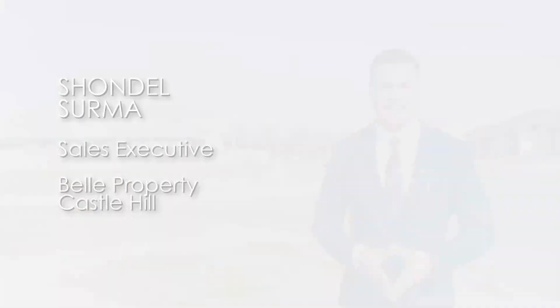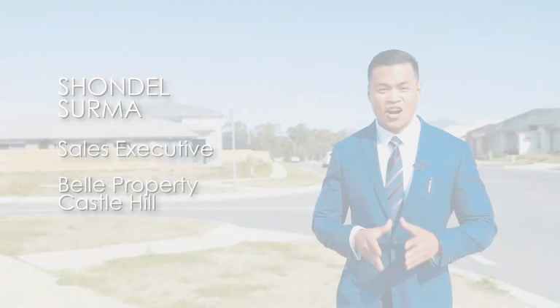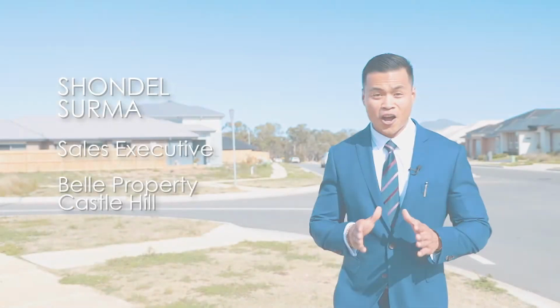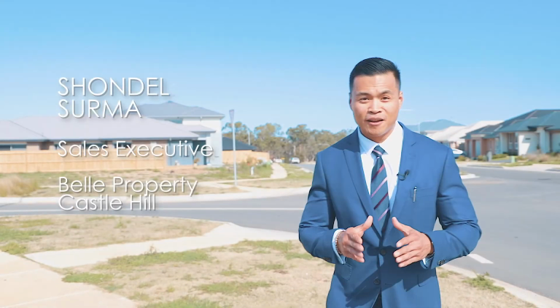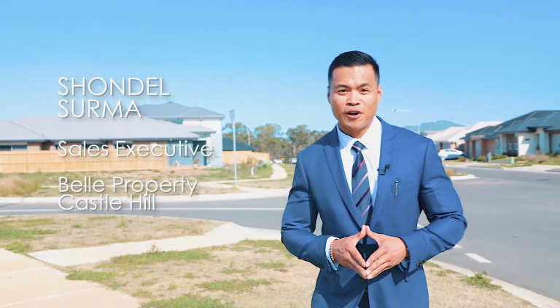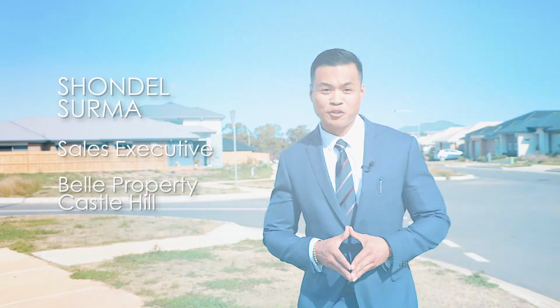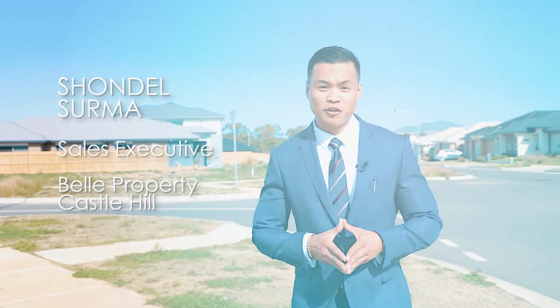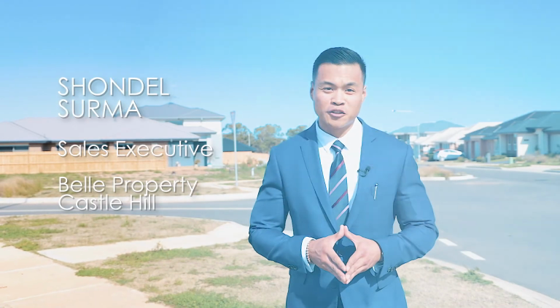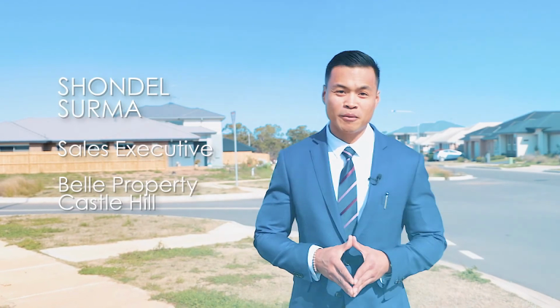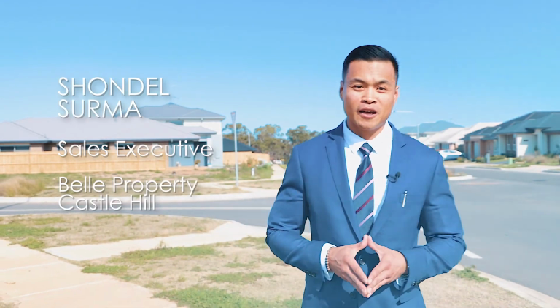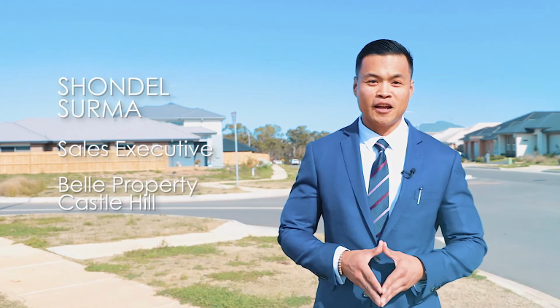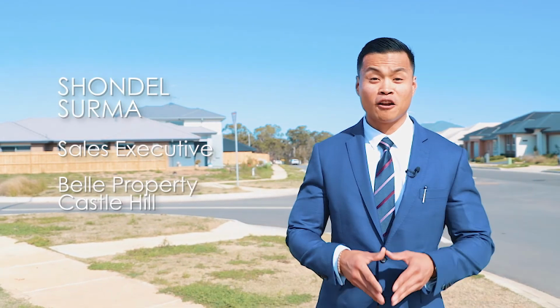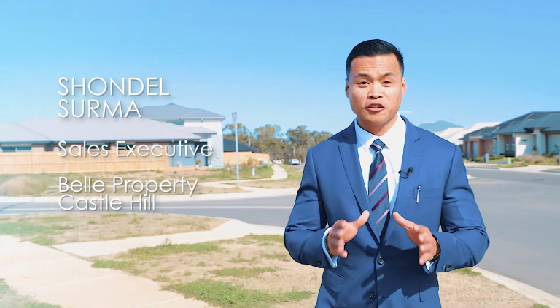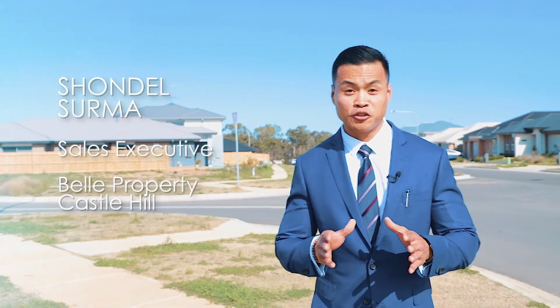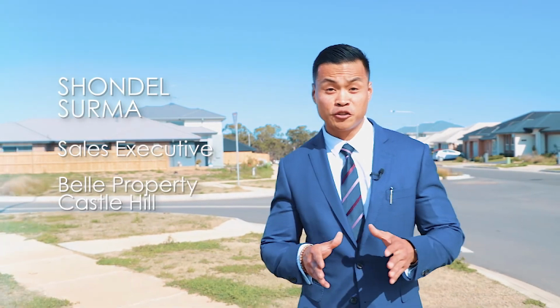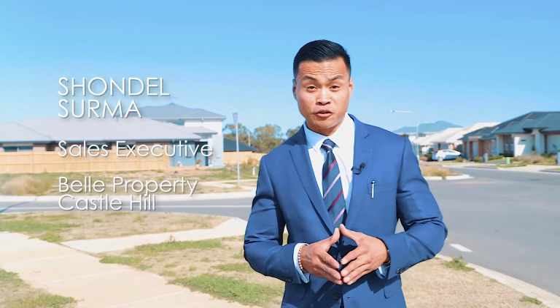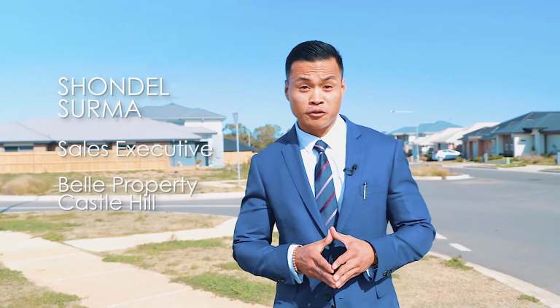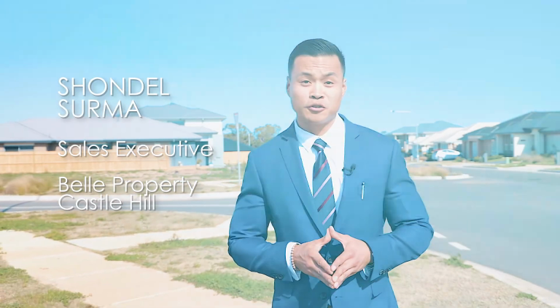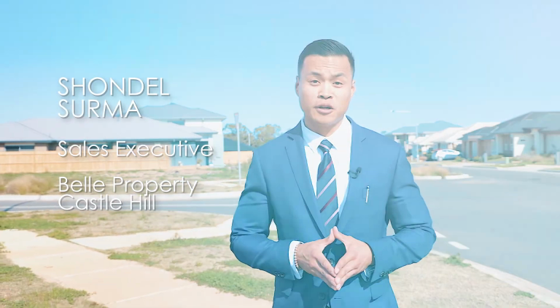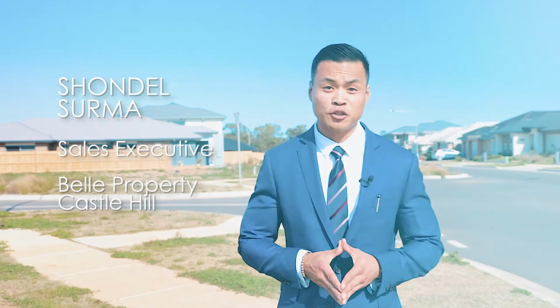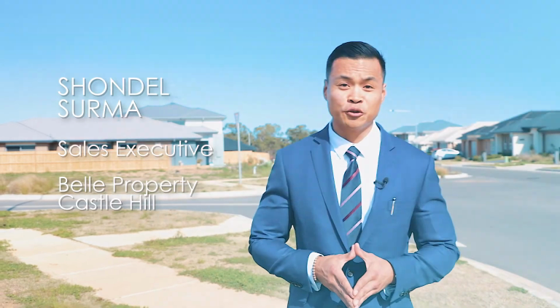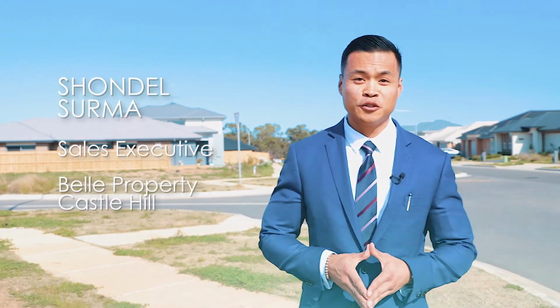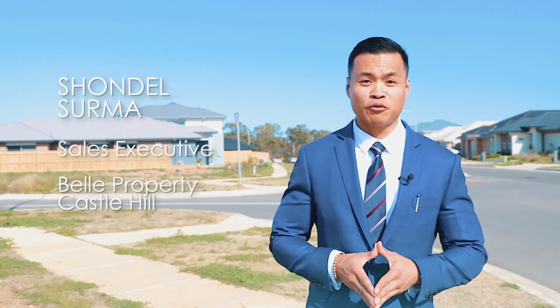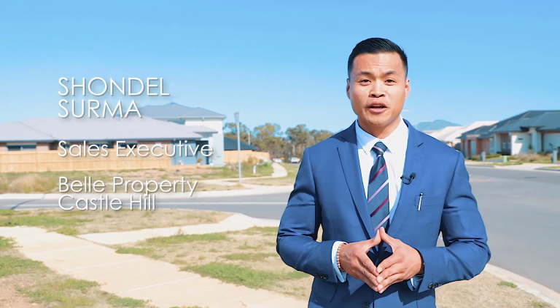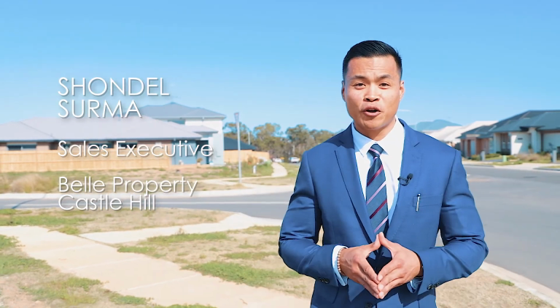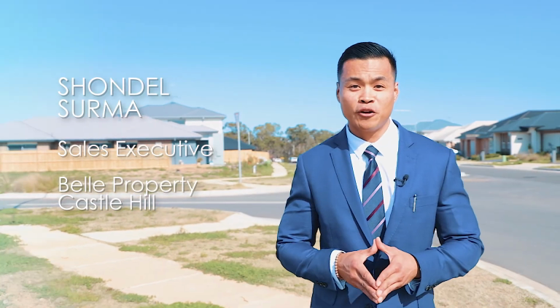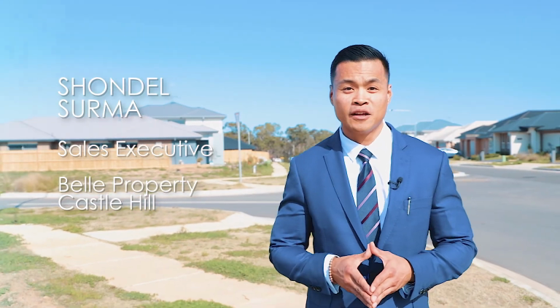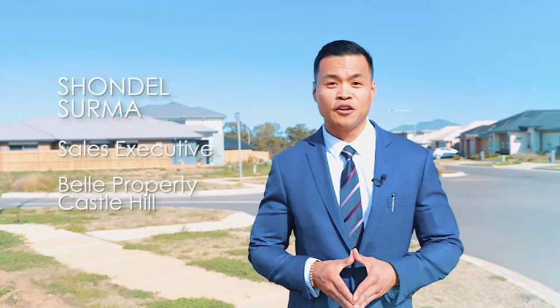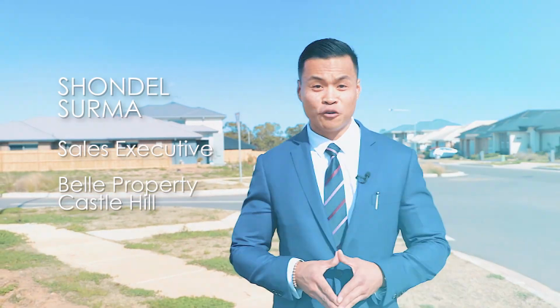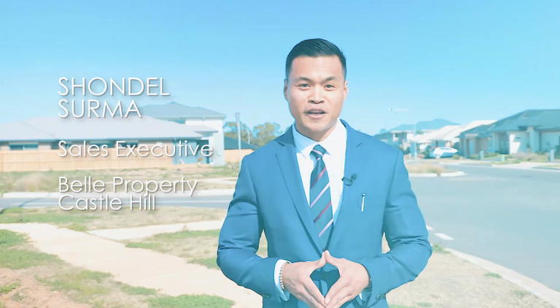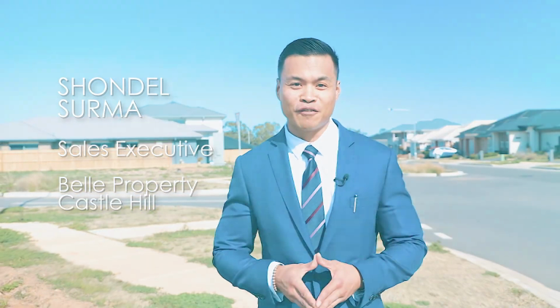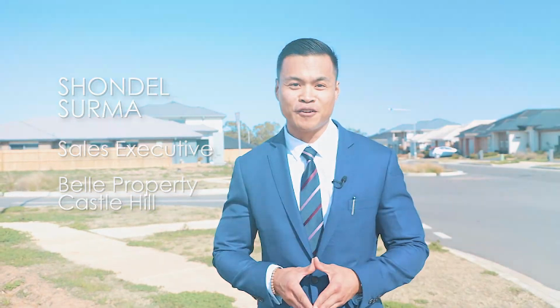Hi, my name's Shondell Surmer and I'd like to introduce you to number two, De Rega Road, North Kellyville.